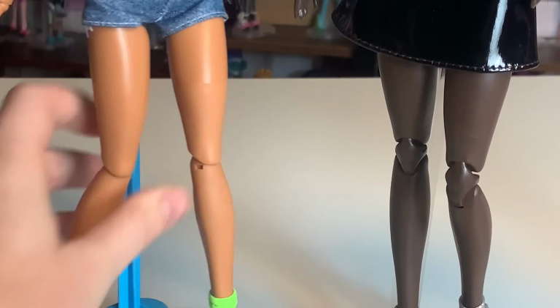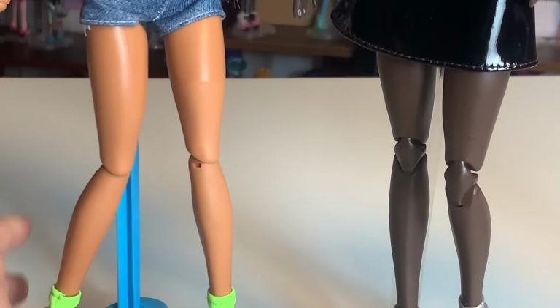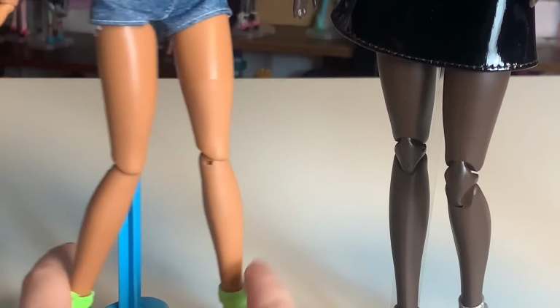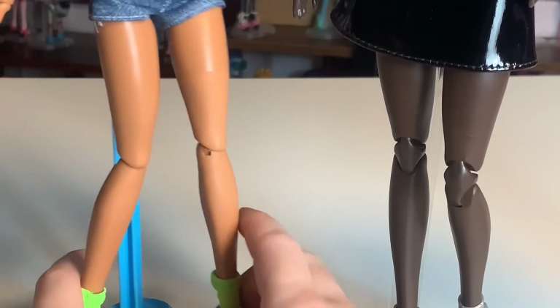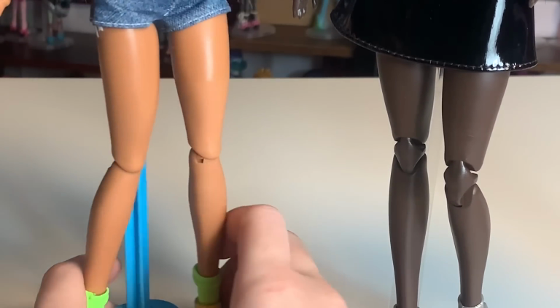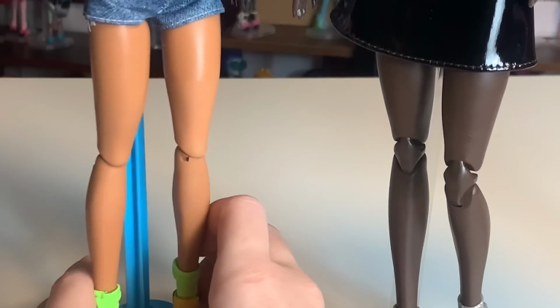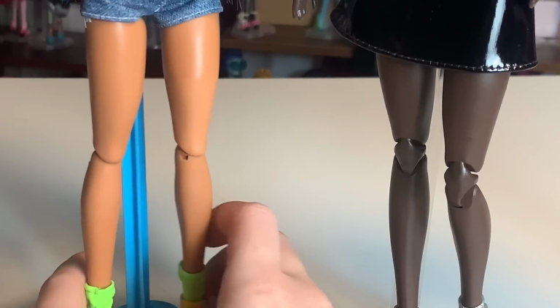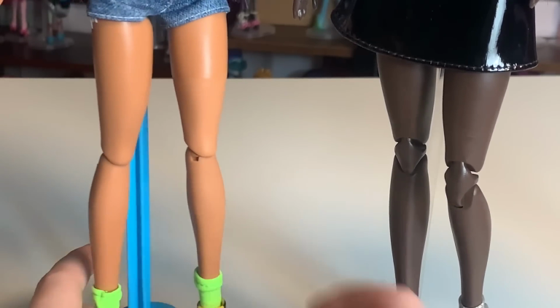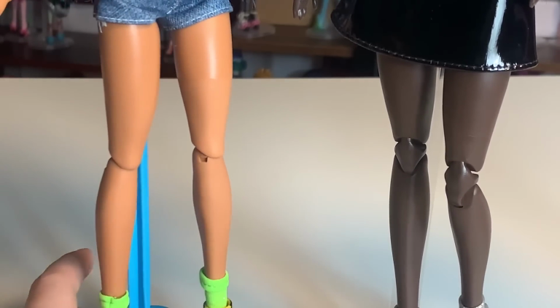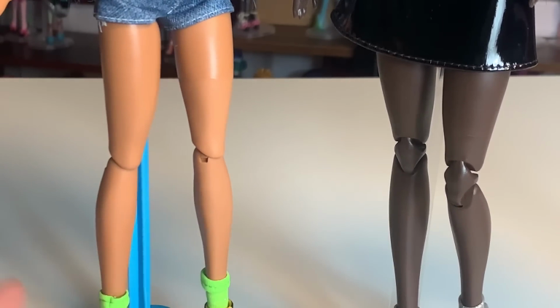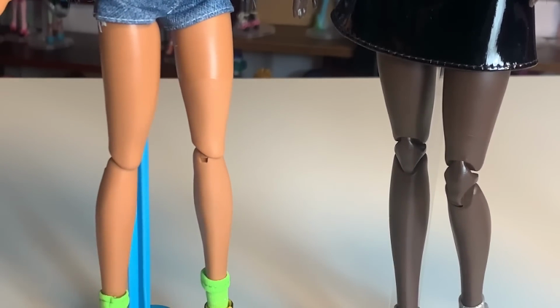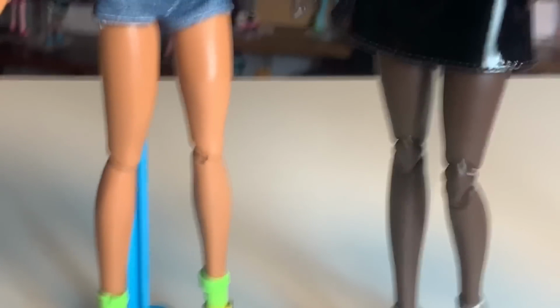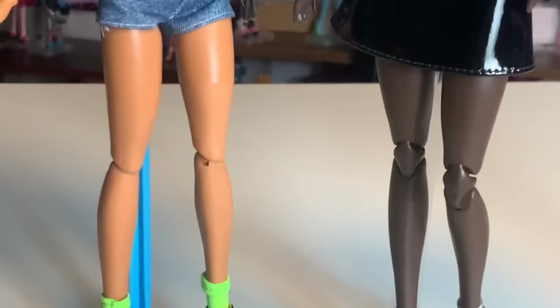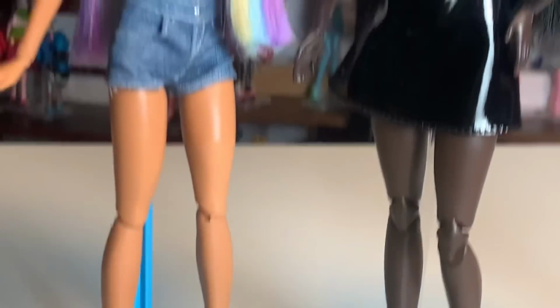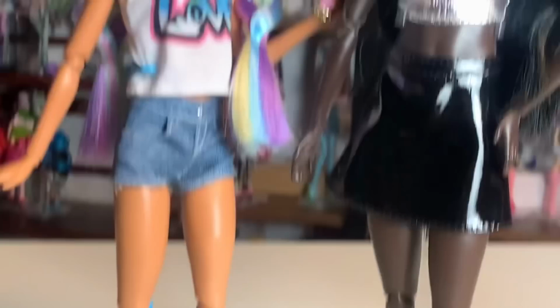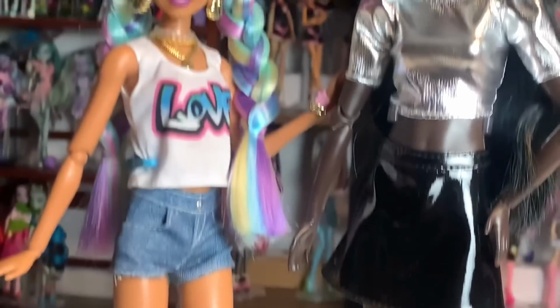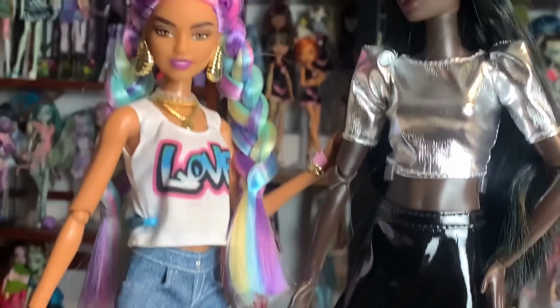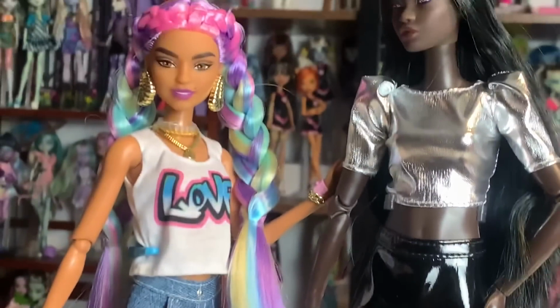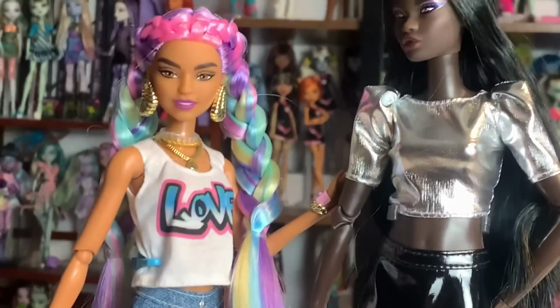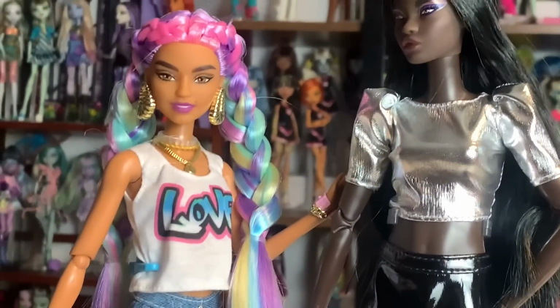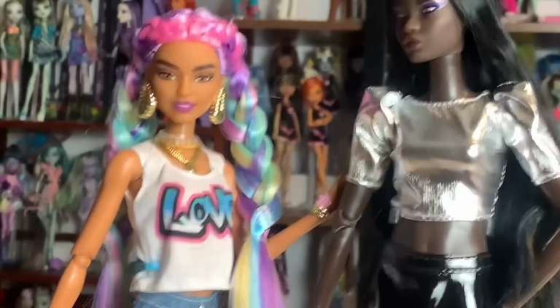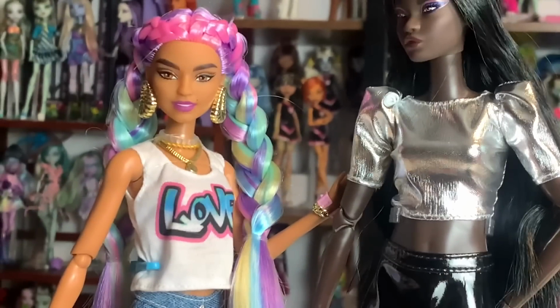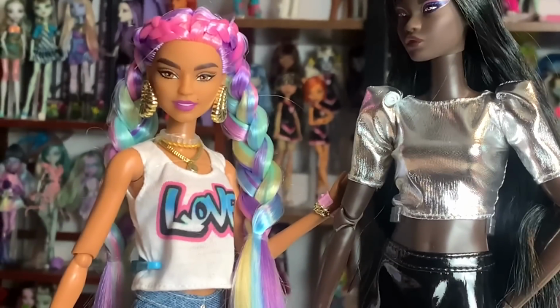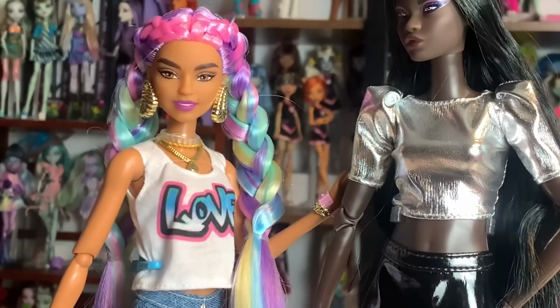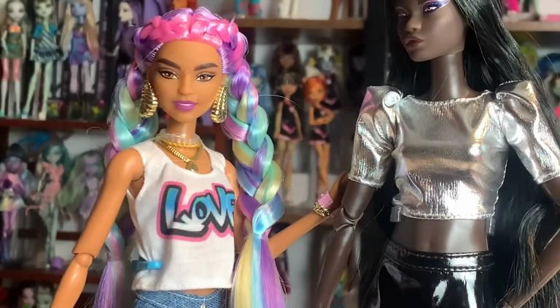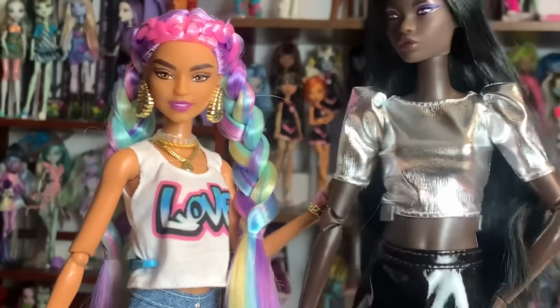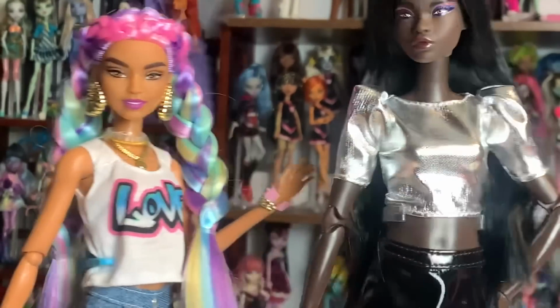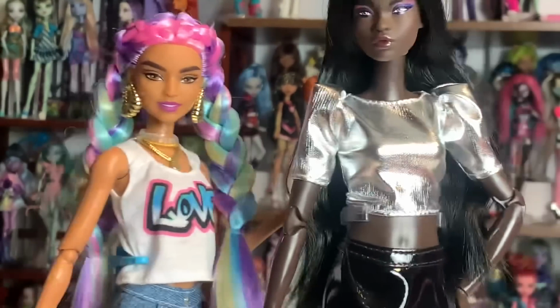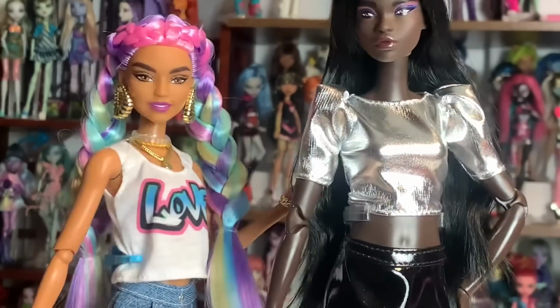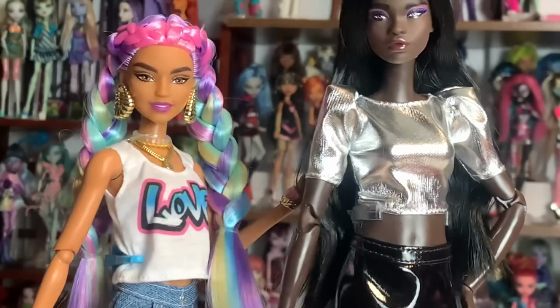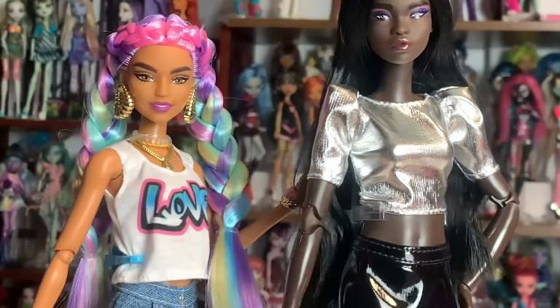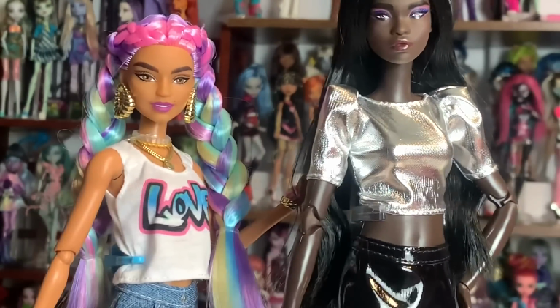I brought over my favorite Barbie Extra doll — it's kind of not fair. I just really like this doll's outfit and her hair so much, but these Looks dolls are so, so beautiful.